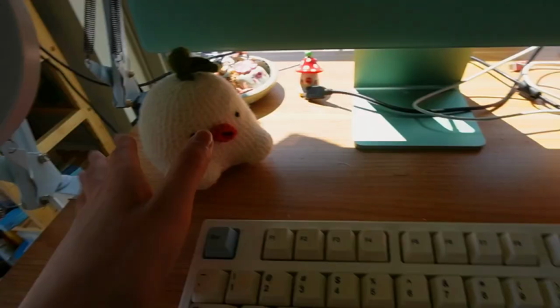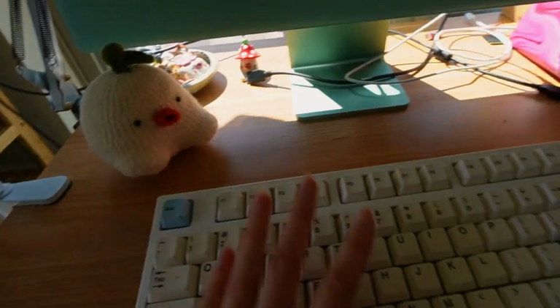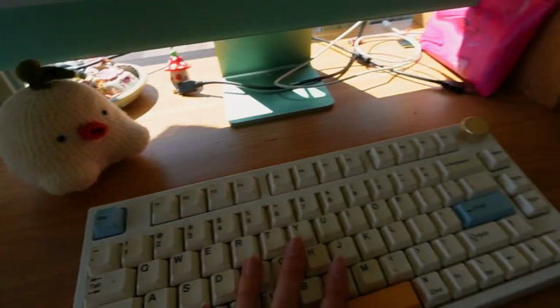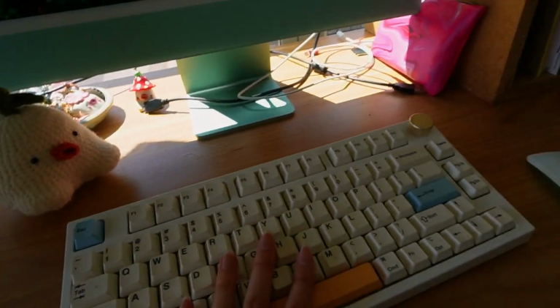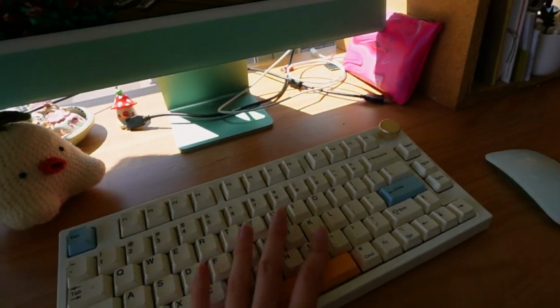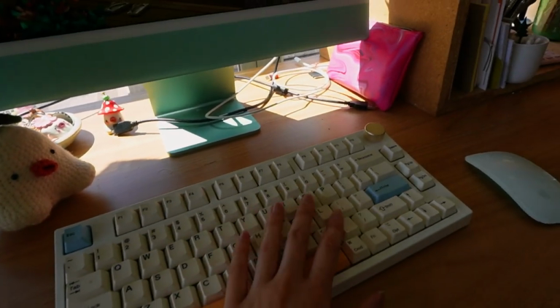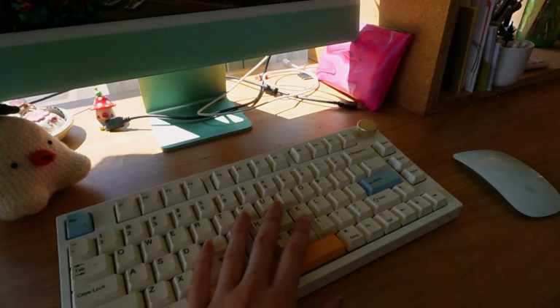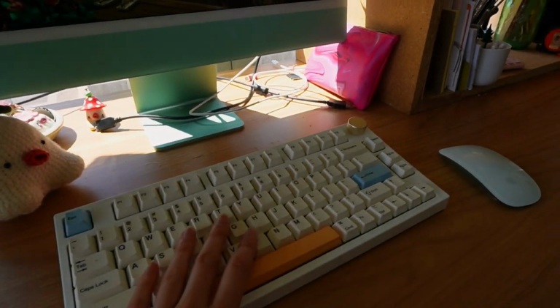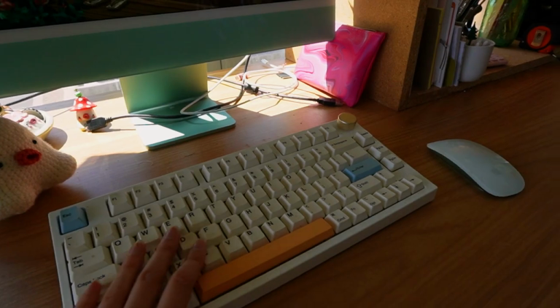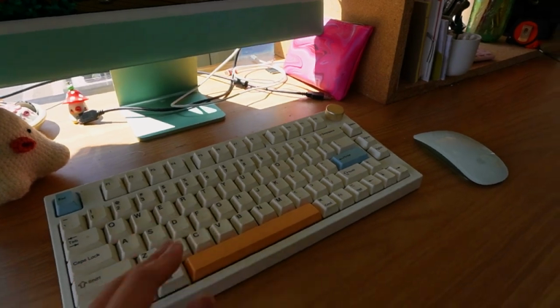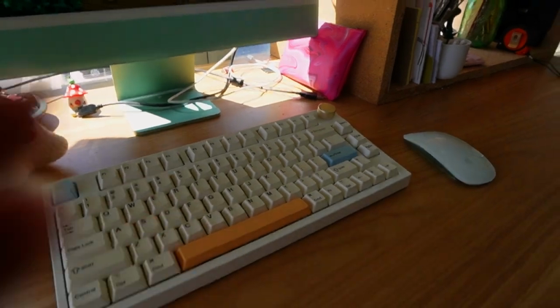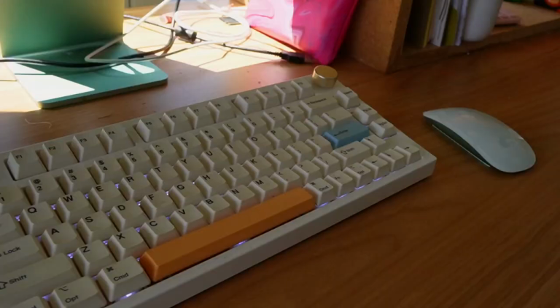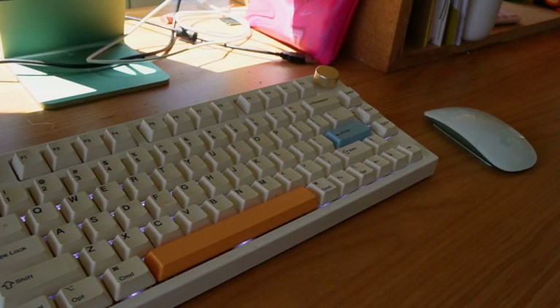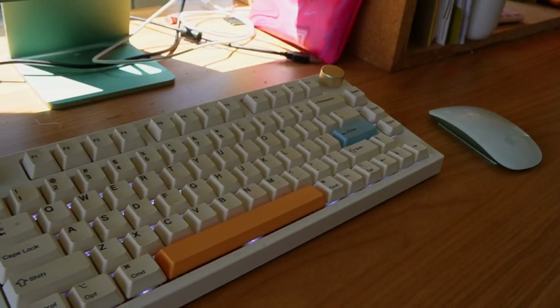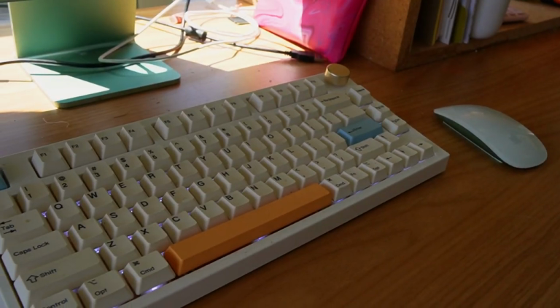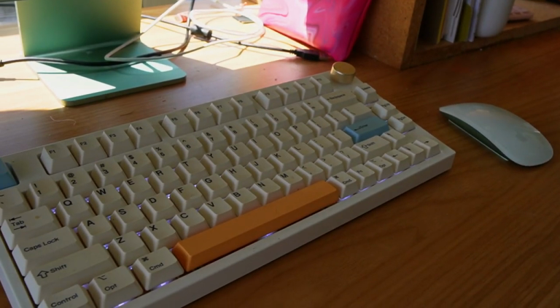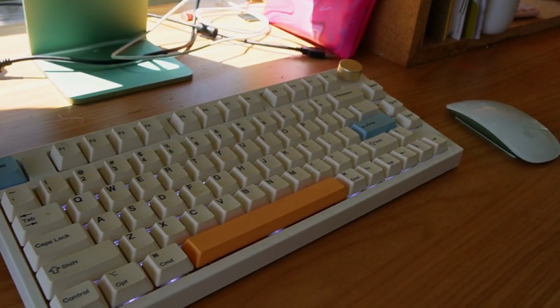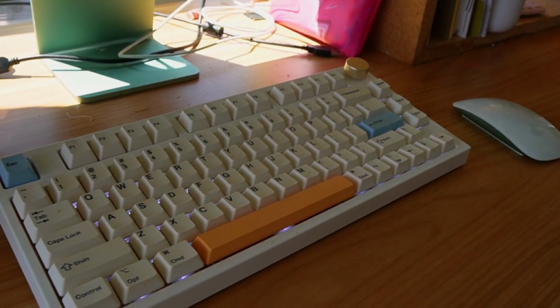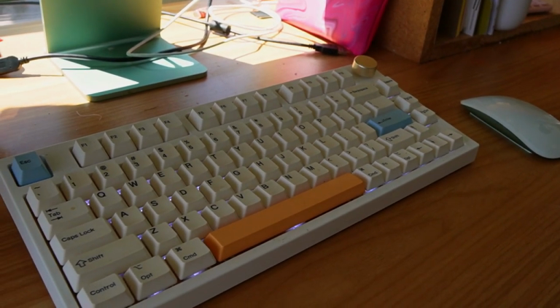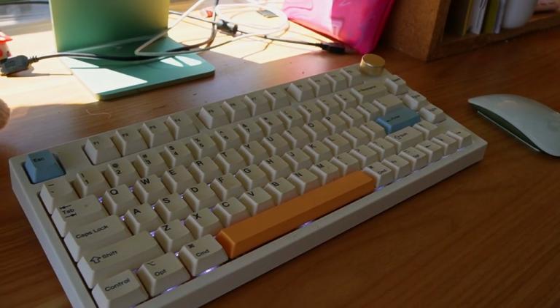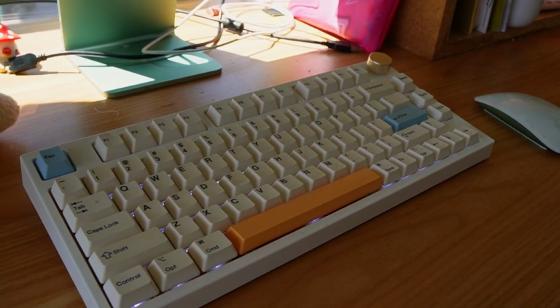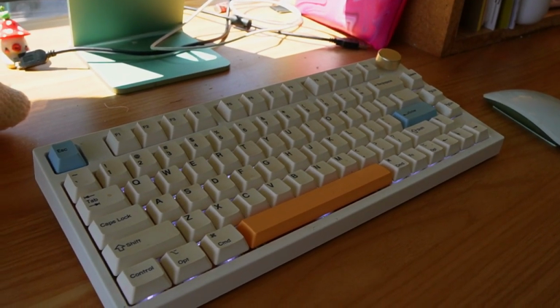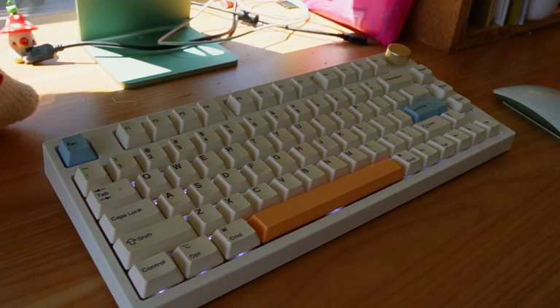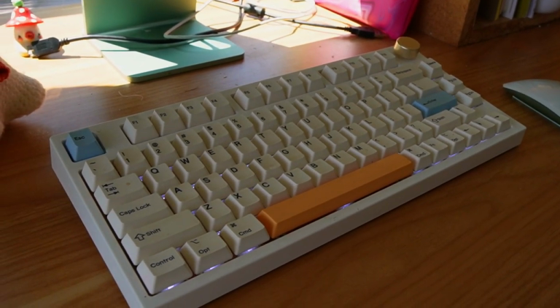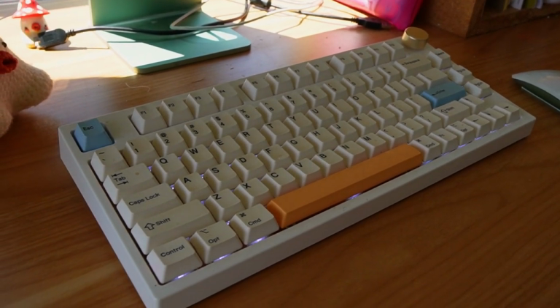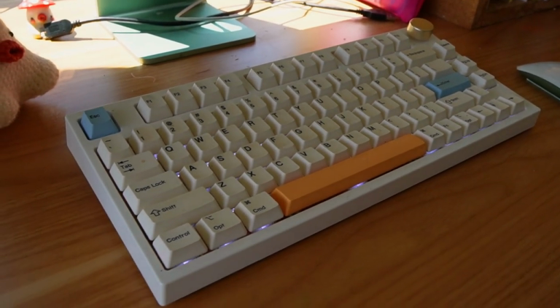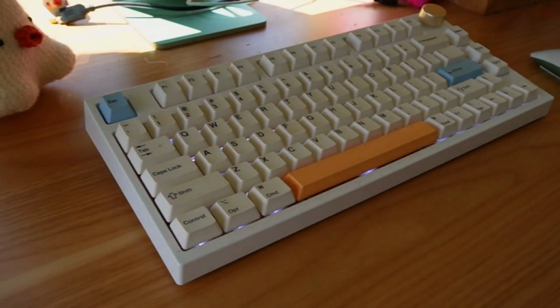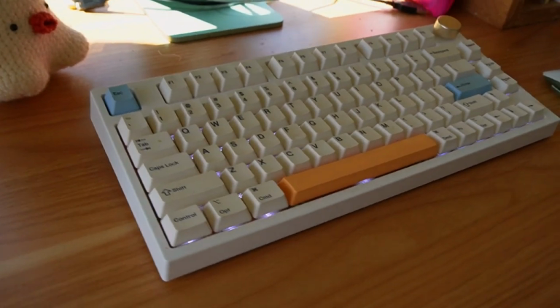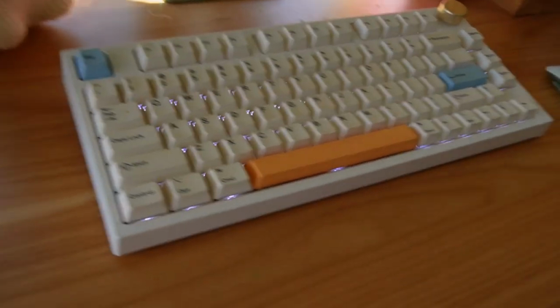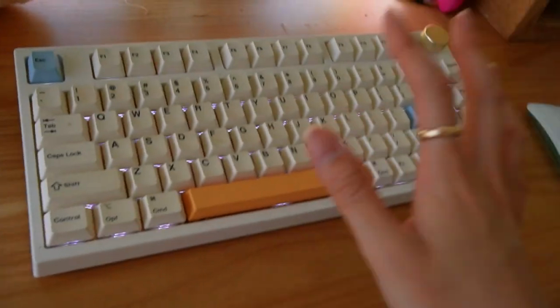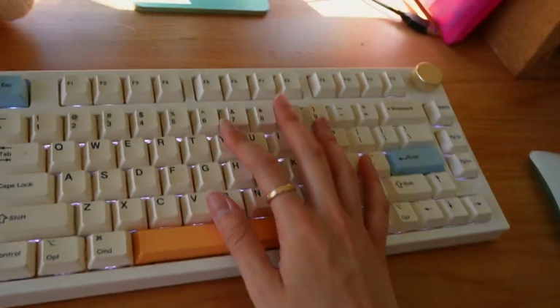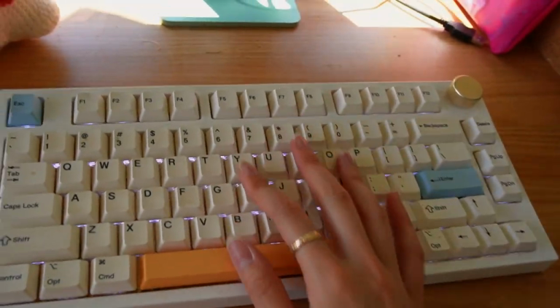And this is my keyboard of choice — she is a mechanical keyboard. She's a little dirty, so please don't mind the dust and the dirt.